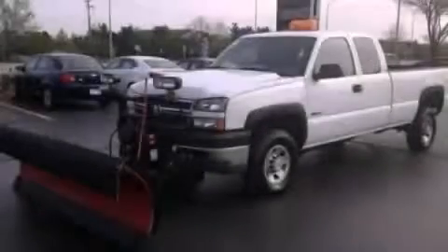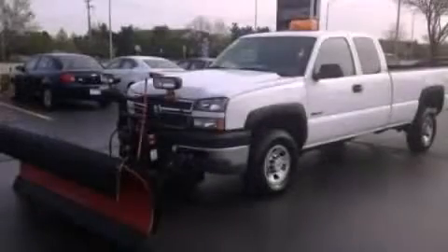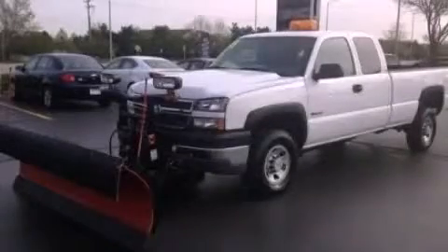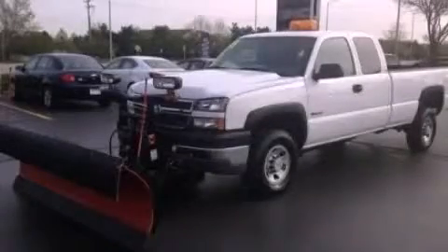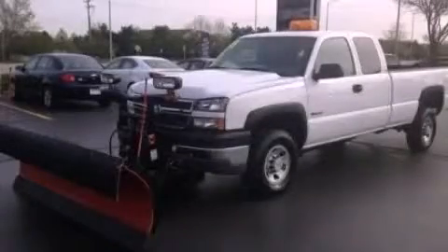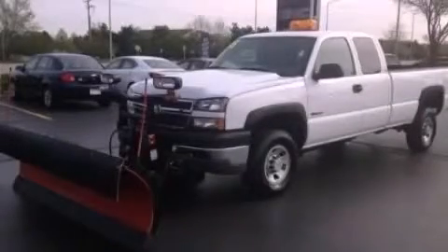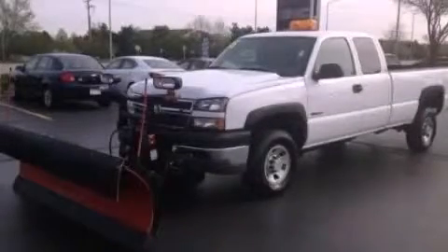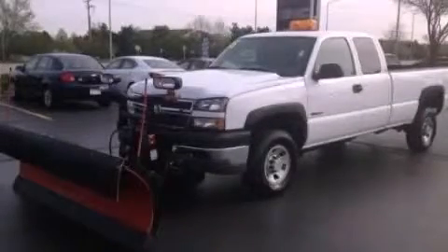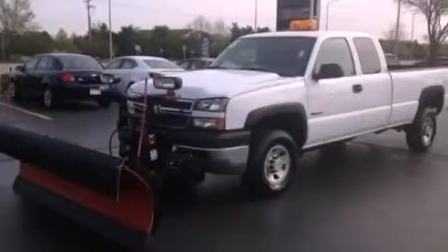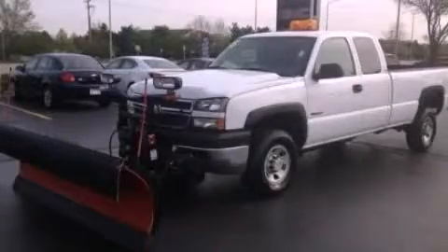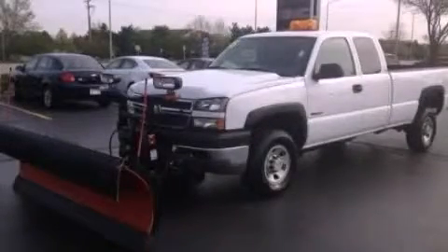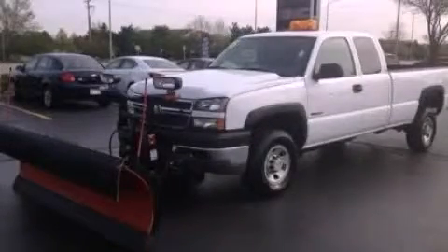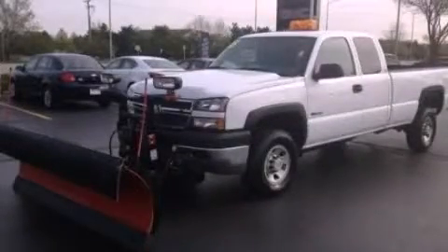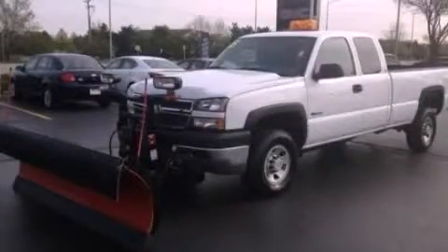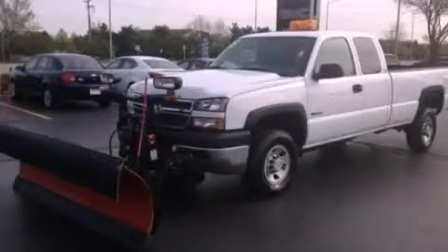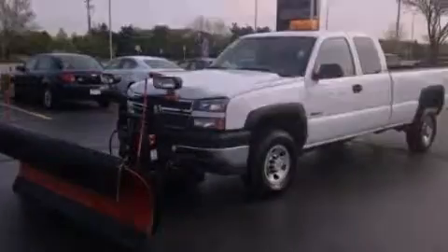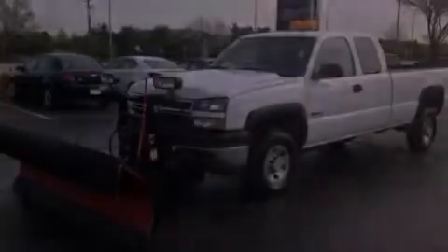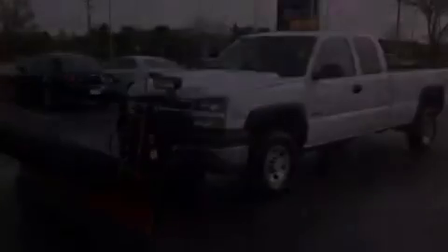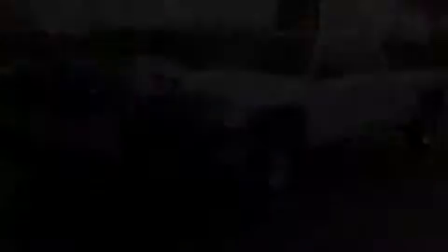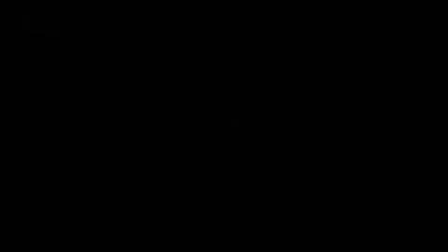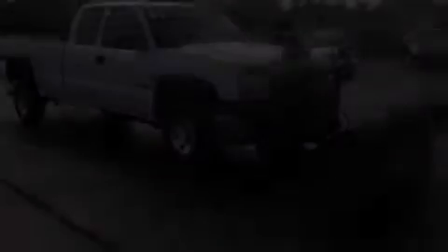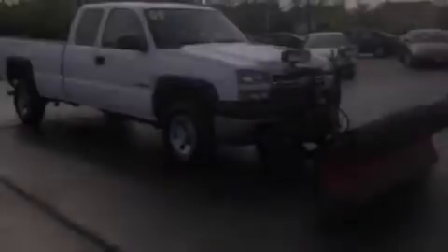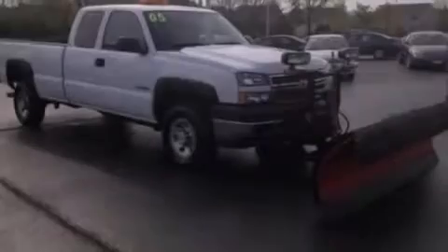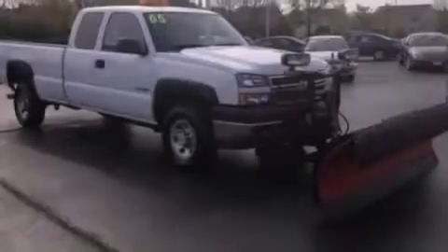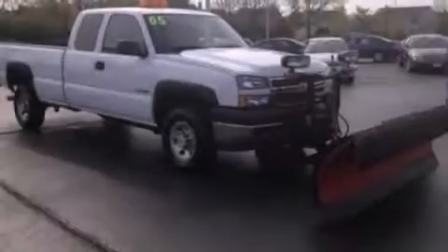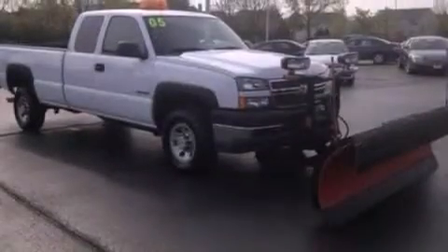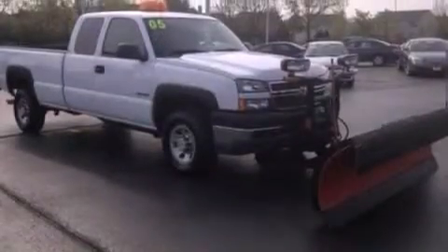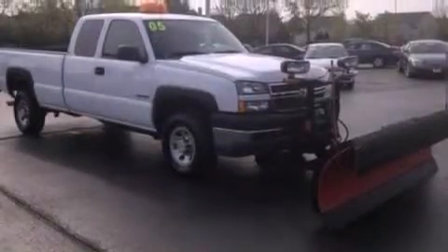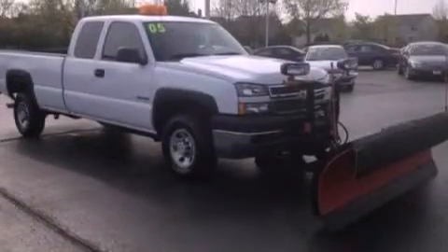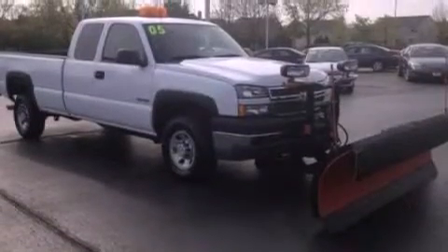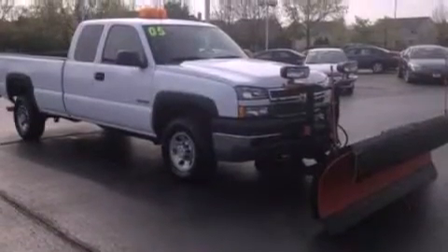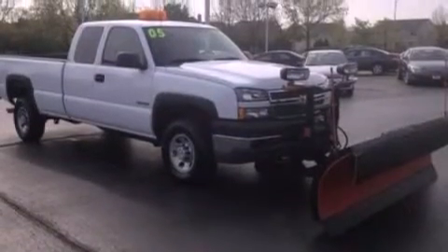This is a 2005 Chevrolet Silverado 3500. It has the power to move what you need and the look too.